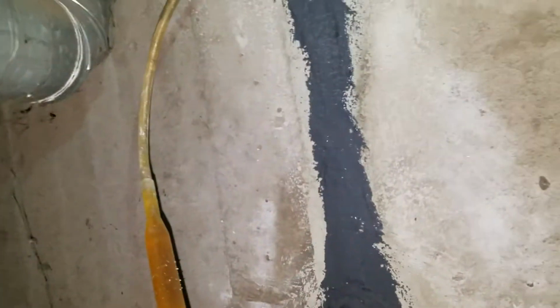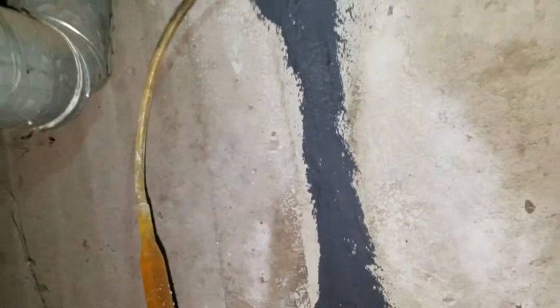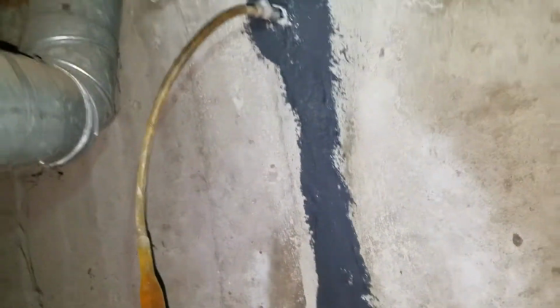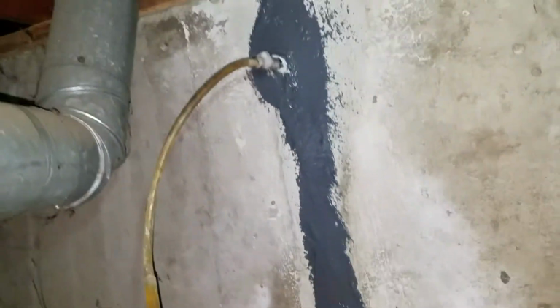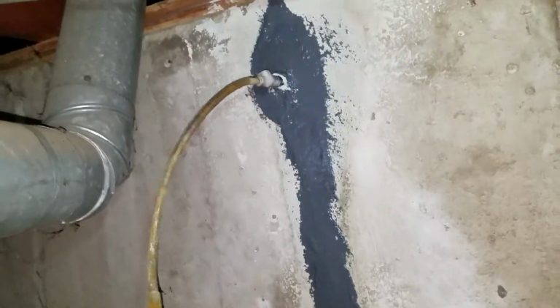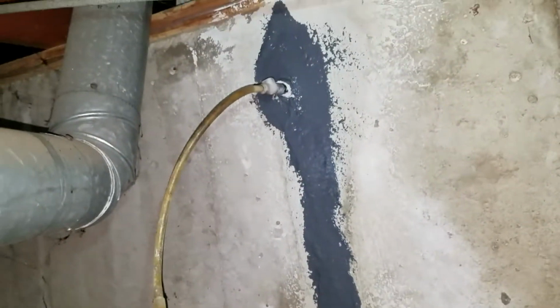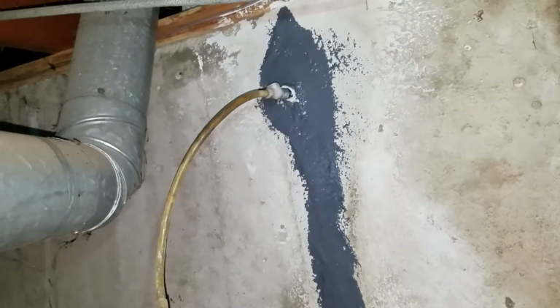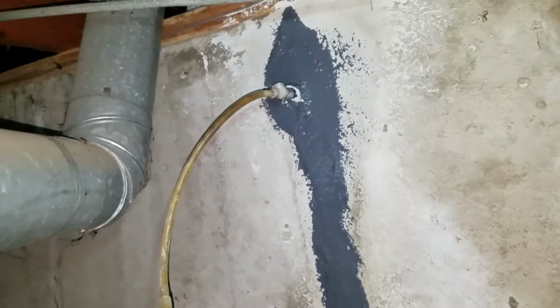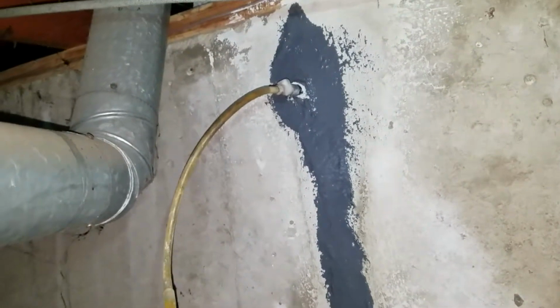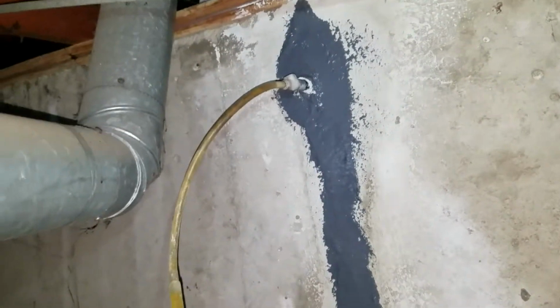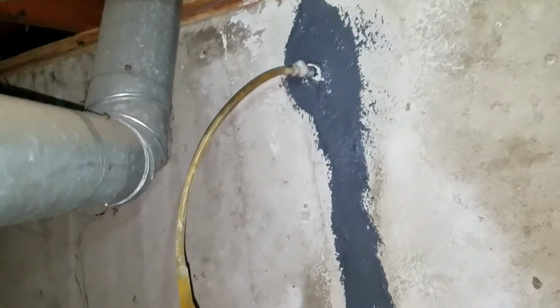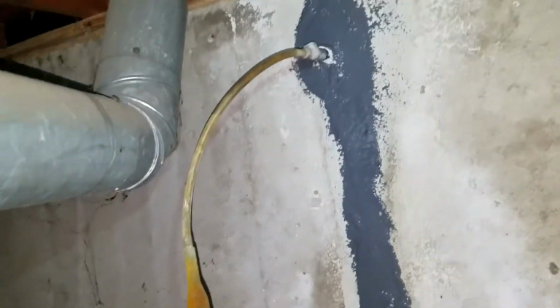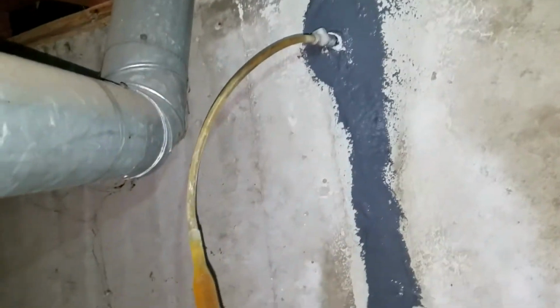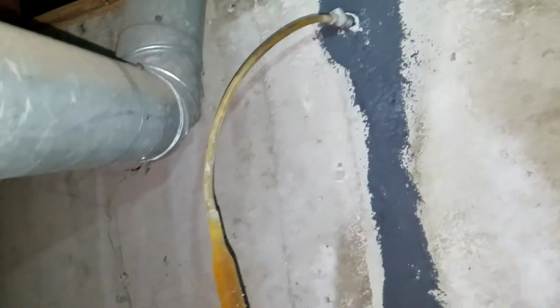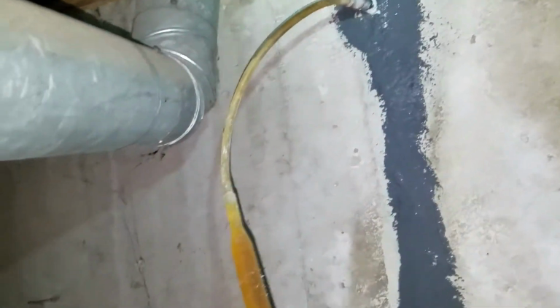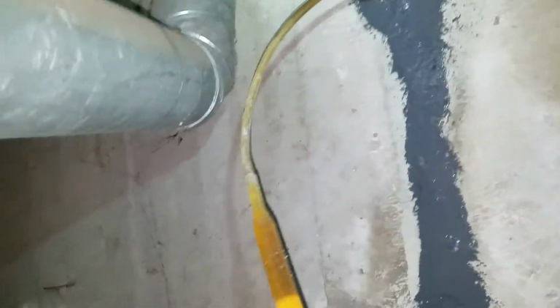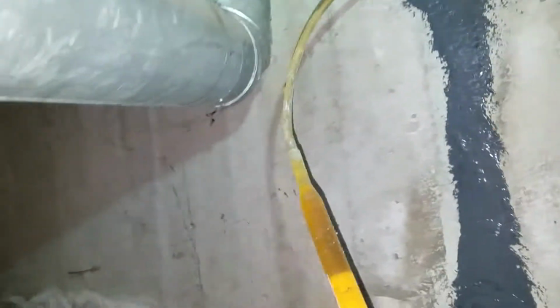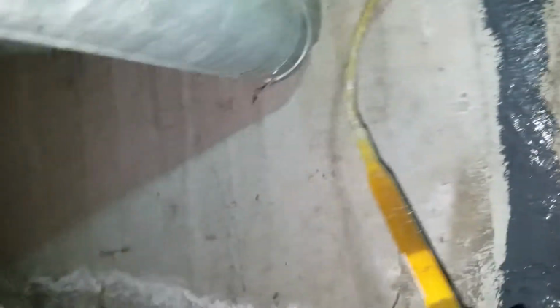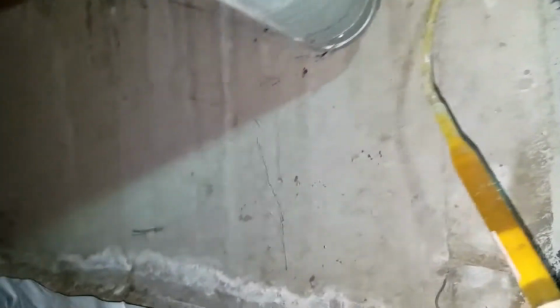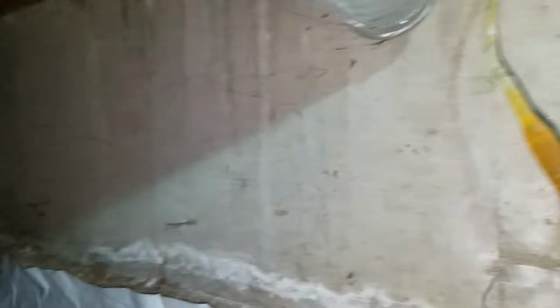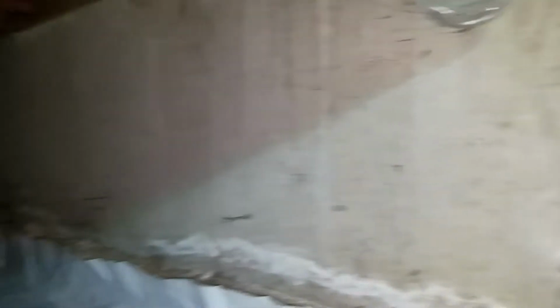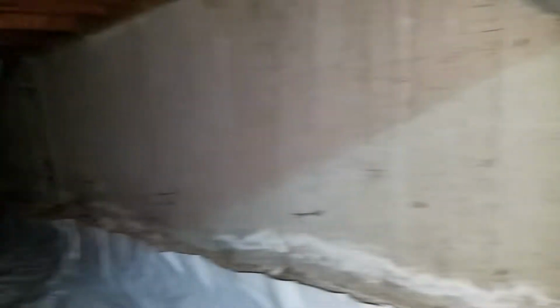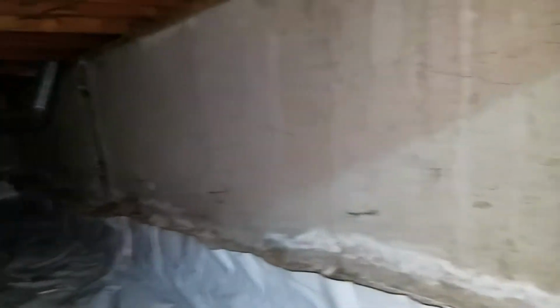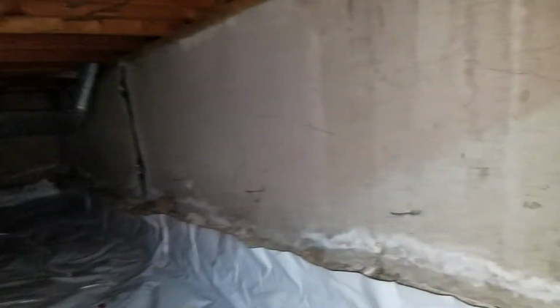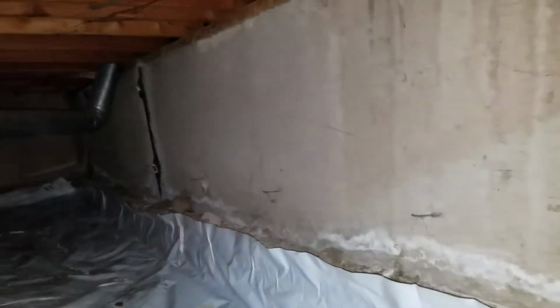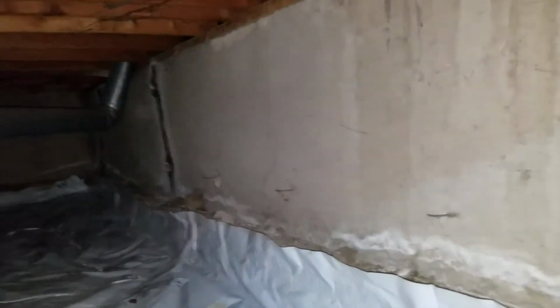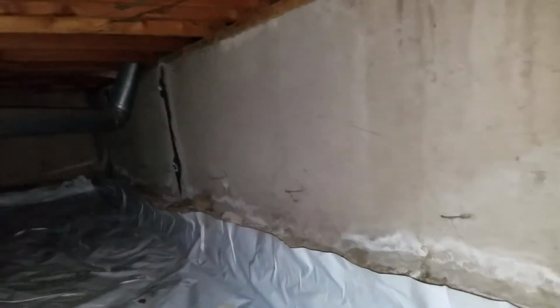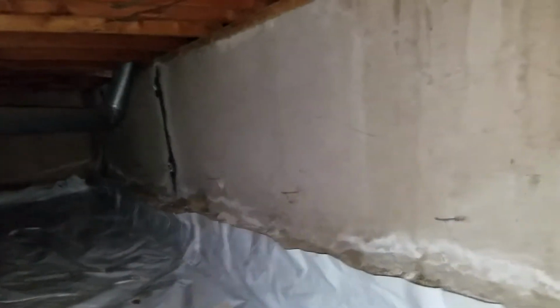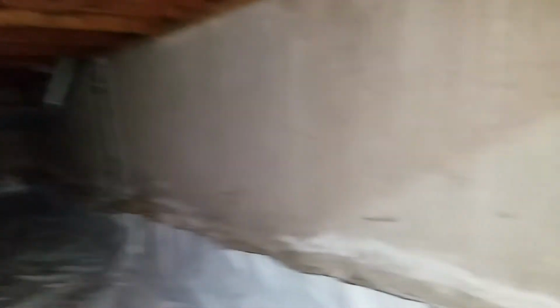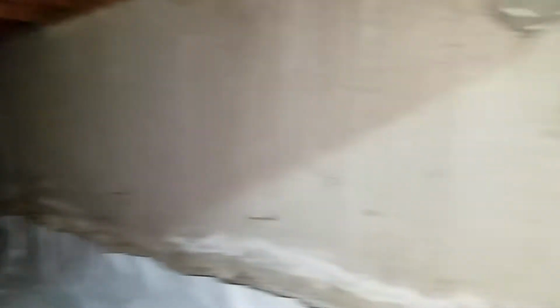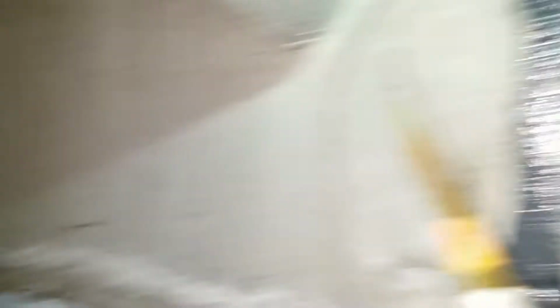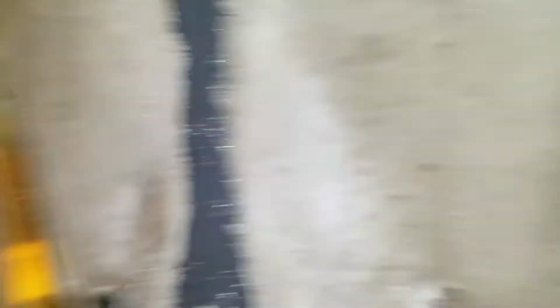Welcome to MB Vista's Epoxy Injection Crack Repair. We're over here in Boulder, Colorado on another crawlspace epoxy injection job.